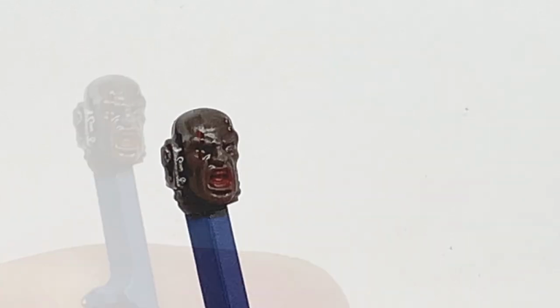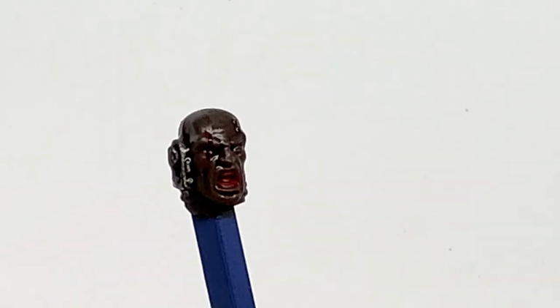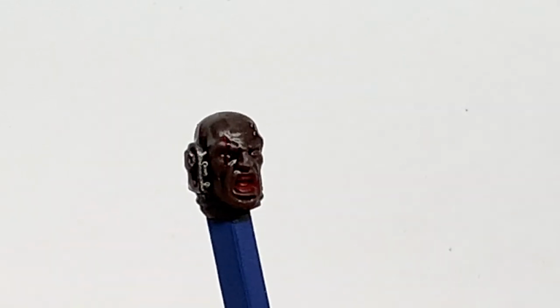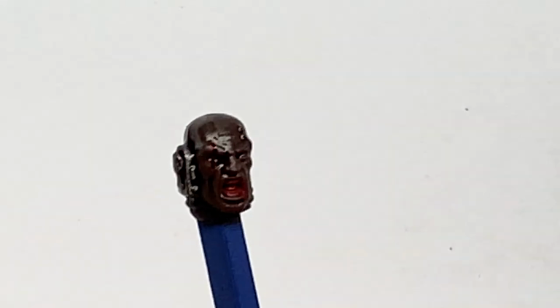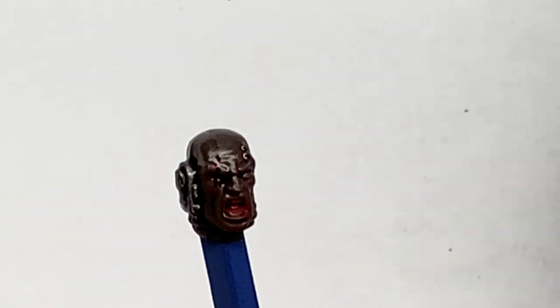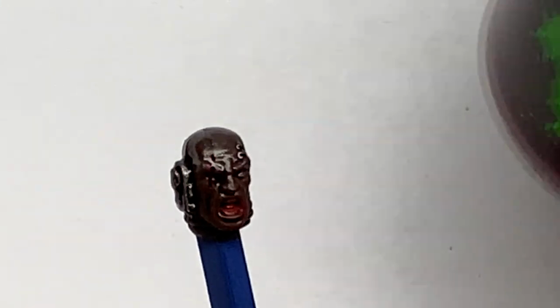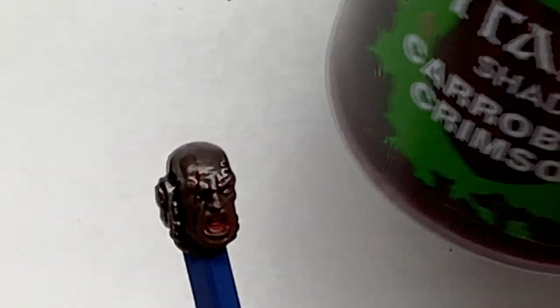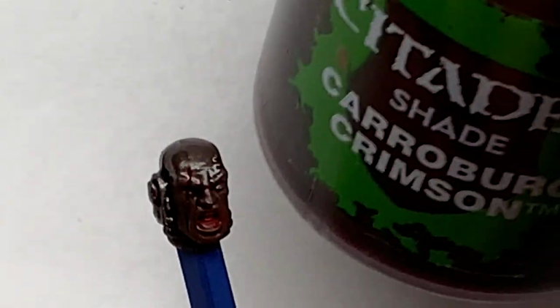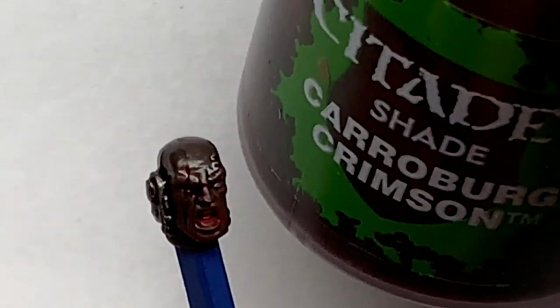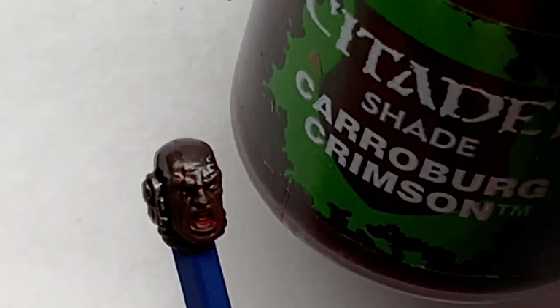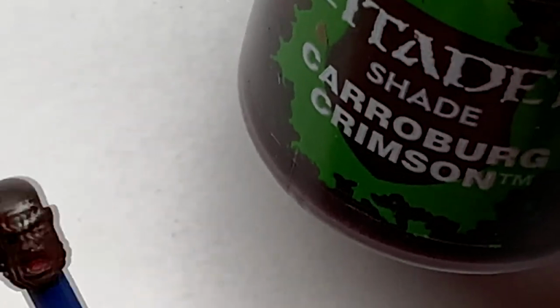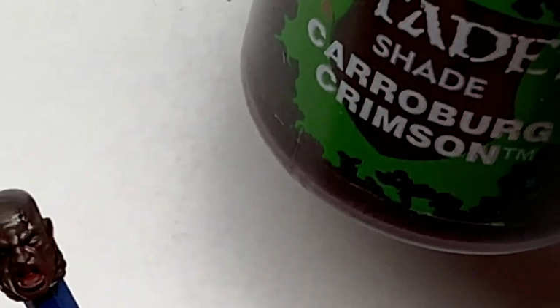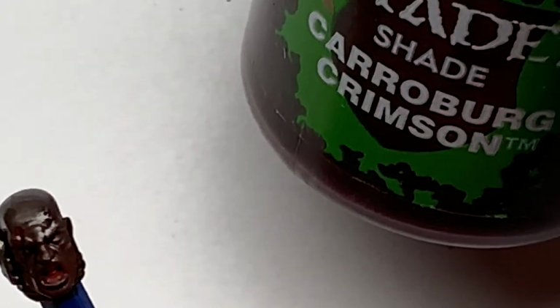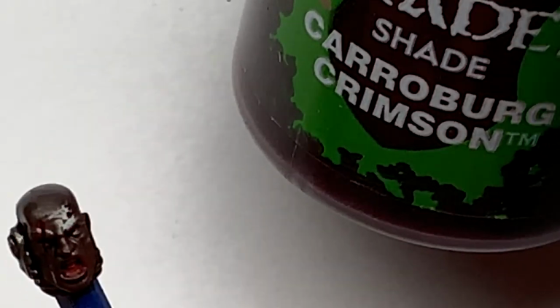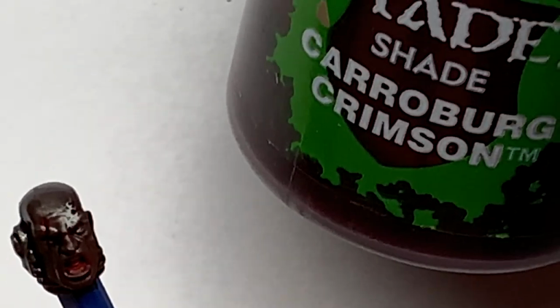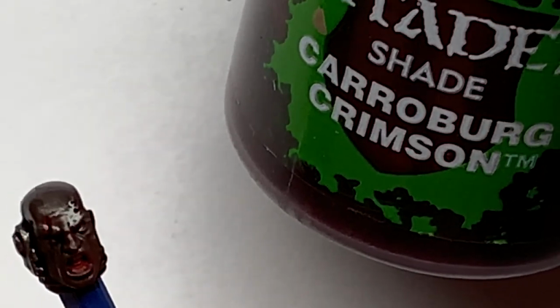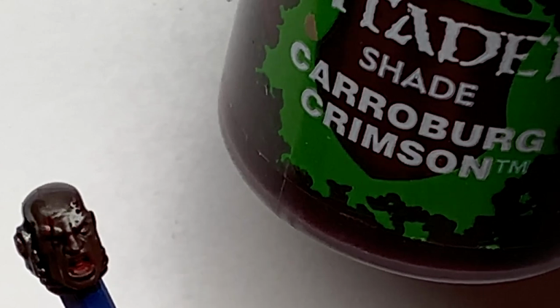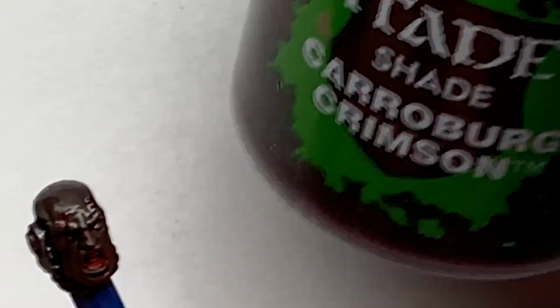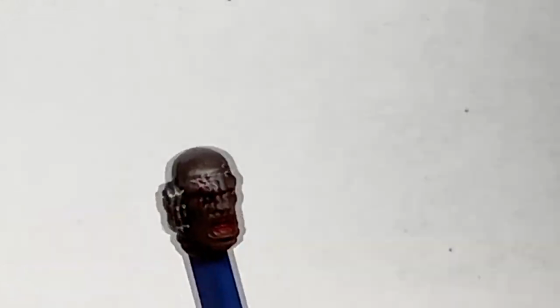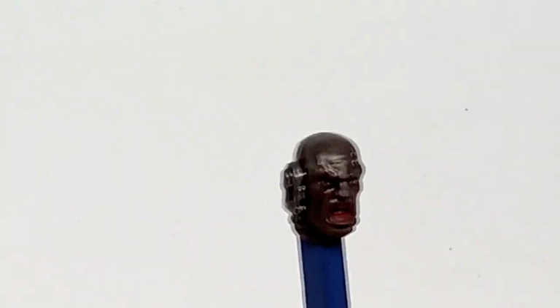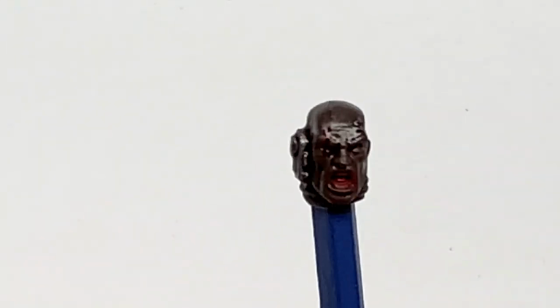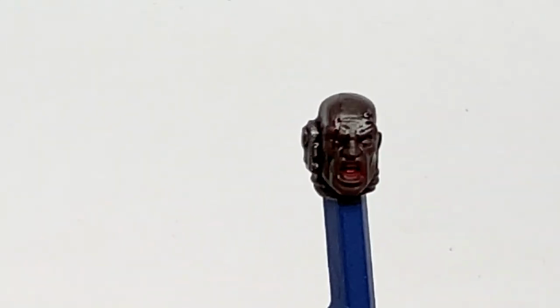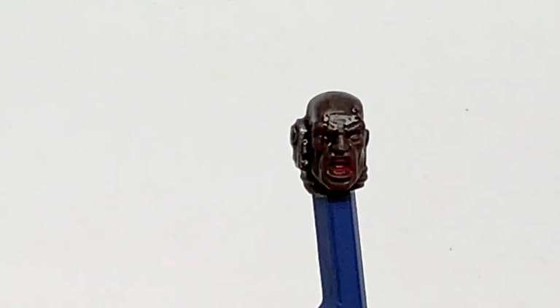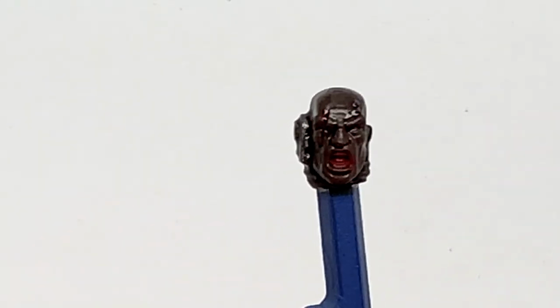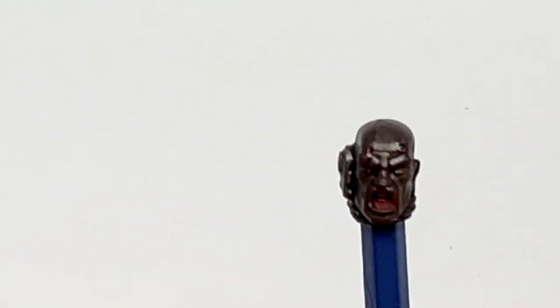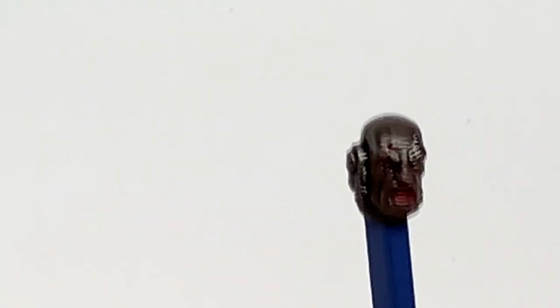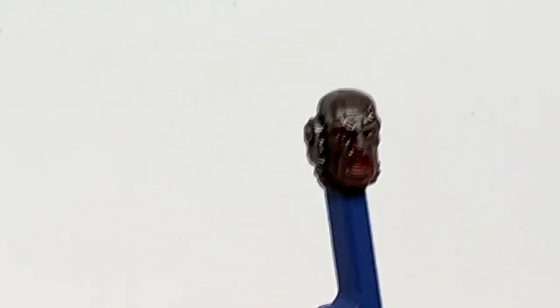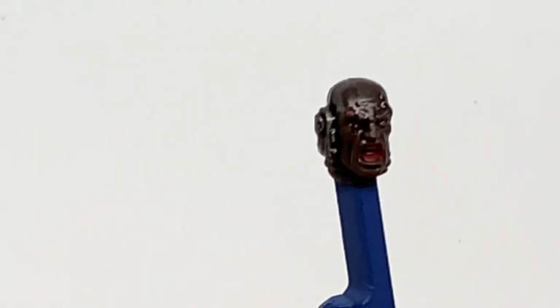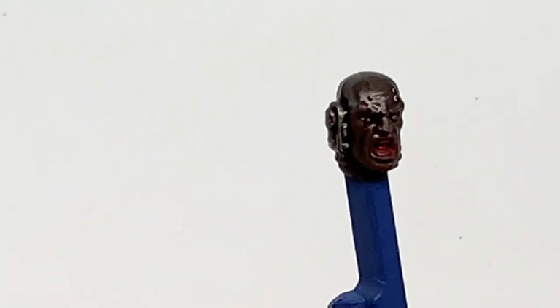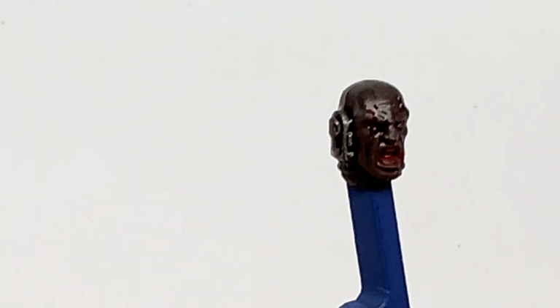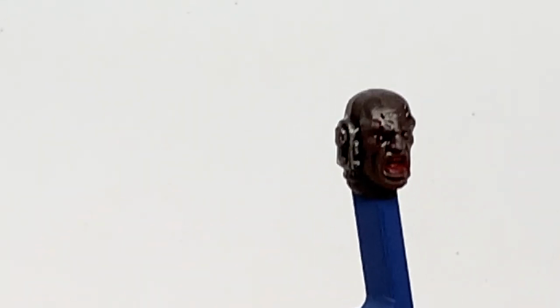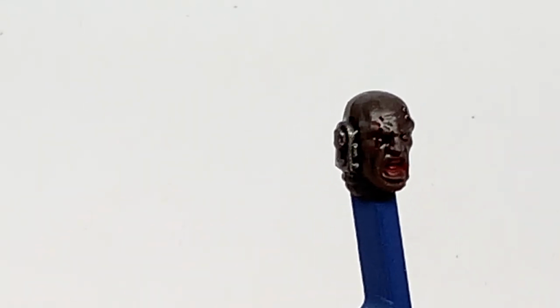Now it's time for some Karoberg Crimson from Citadel. I'm just going to use this to do the wound on the head and also his mouth.